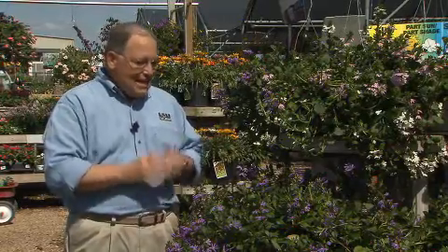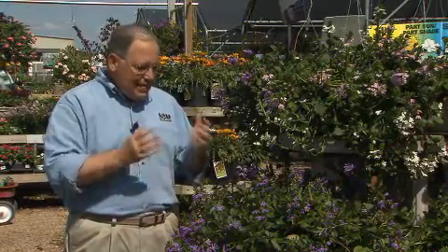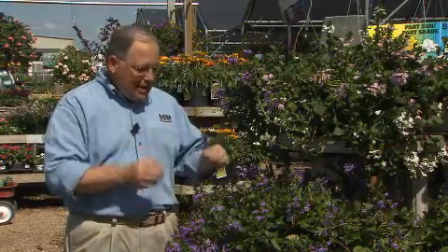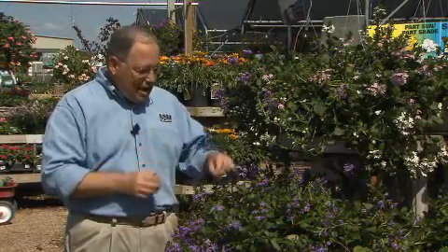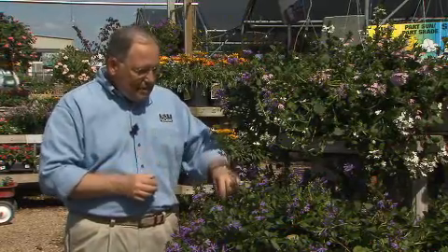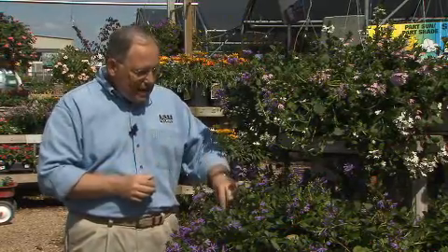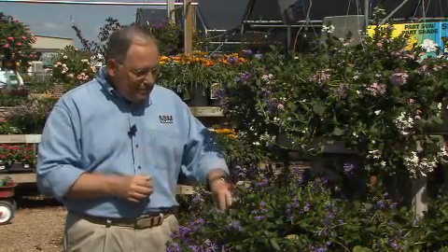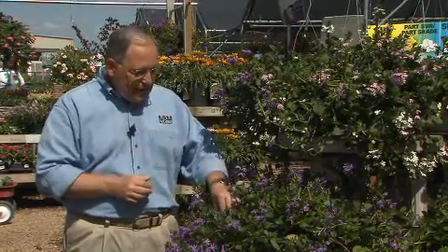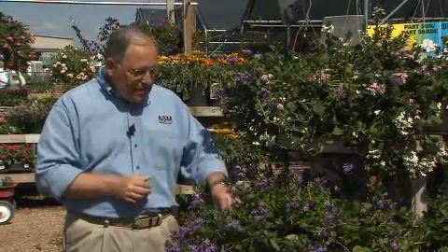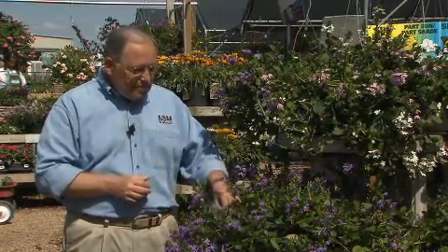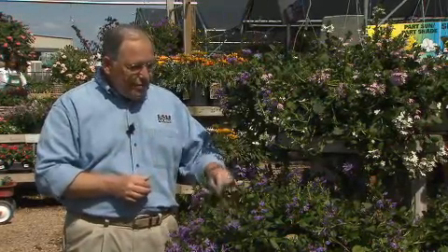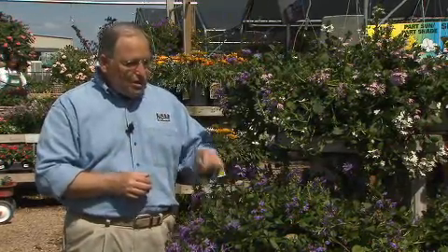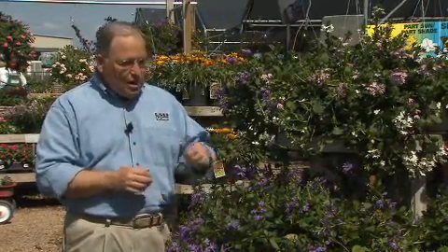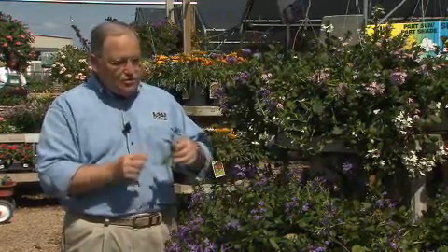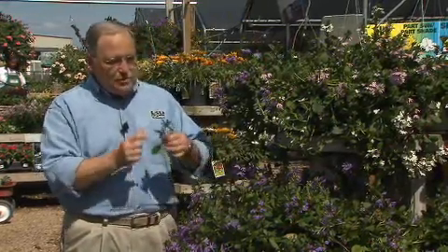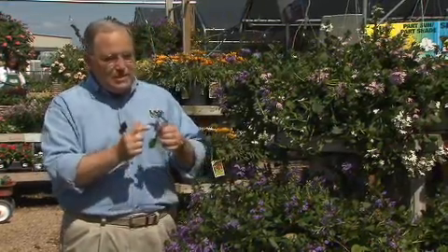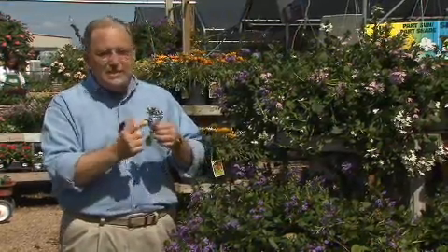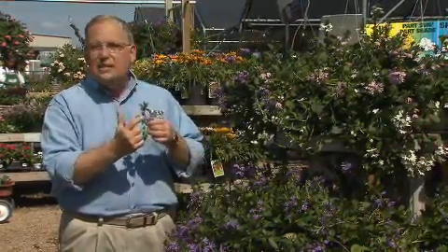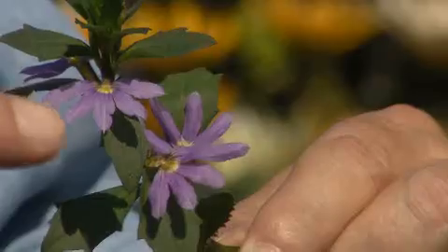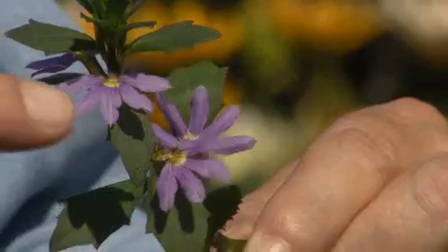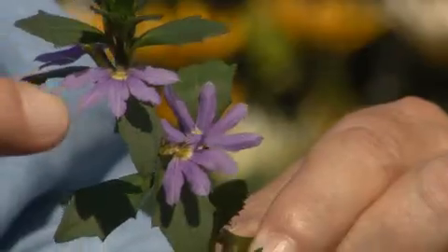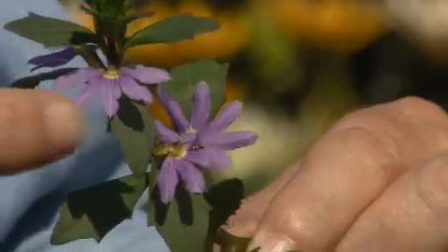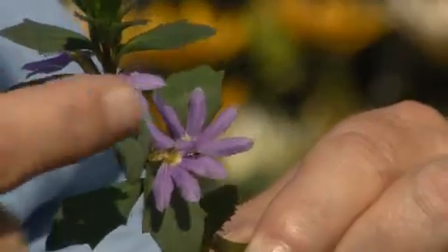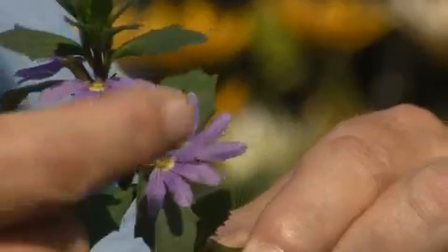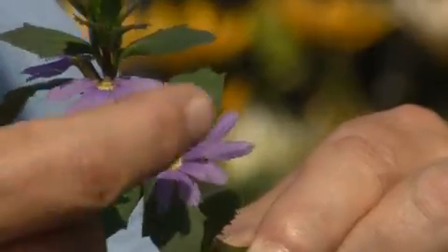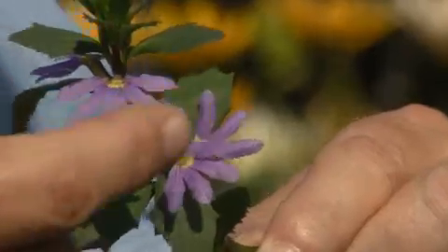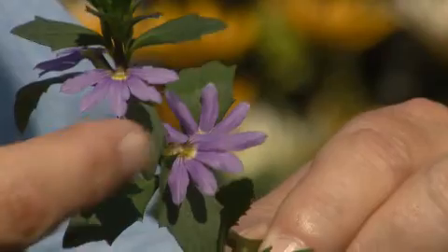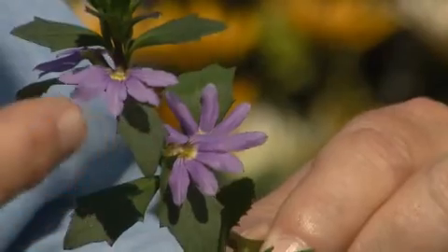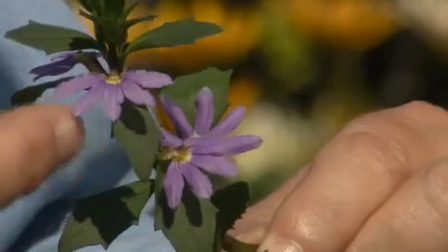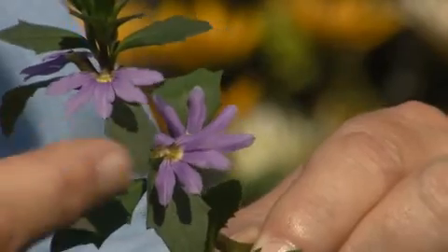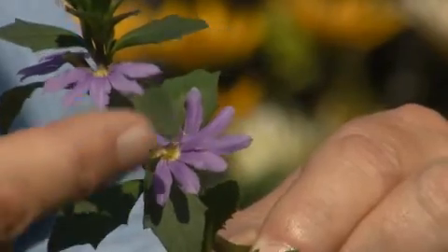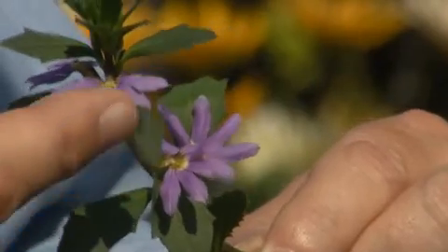The common name fanflower comes from the distinctive shape of the flower. It's rather unique.